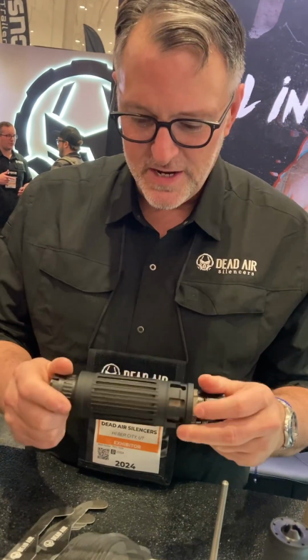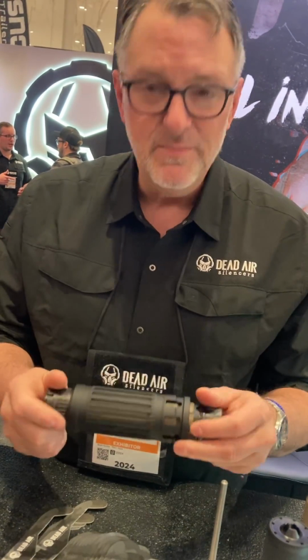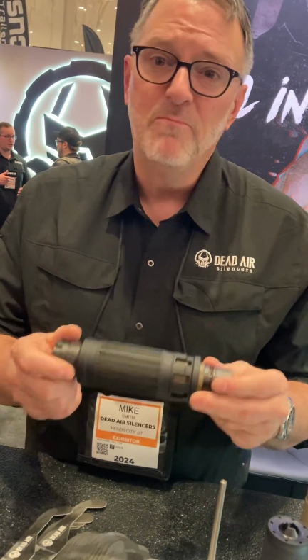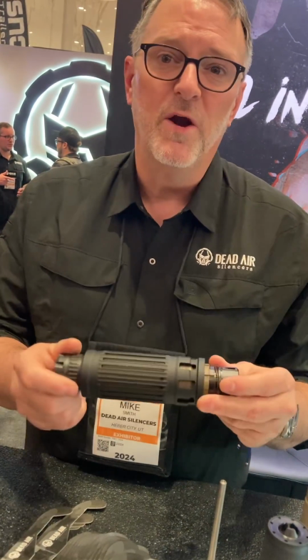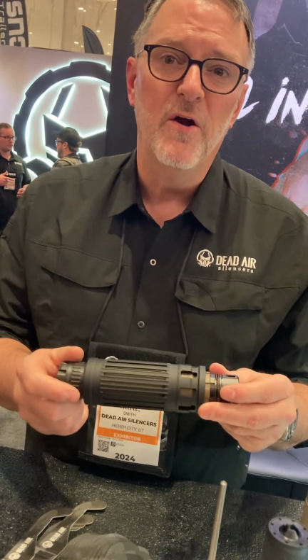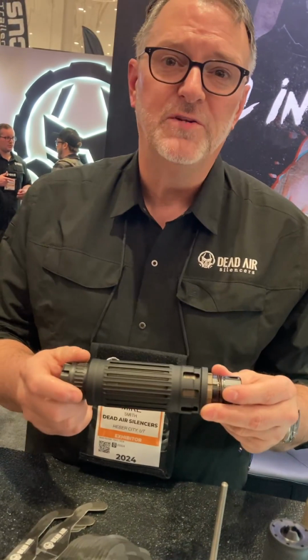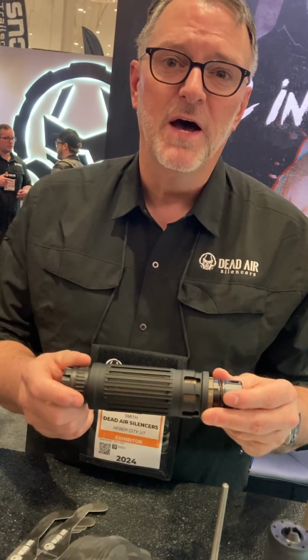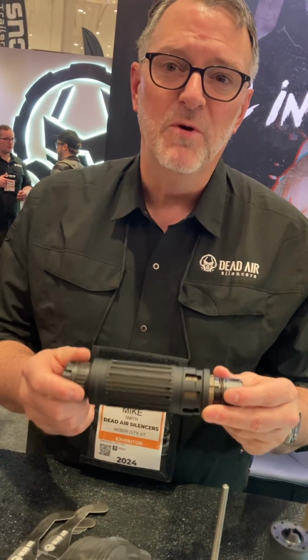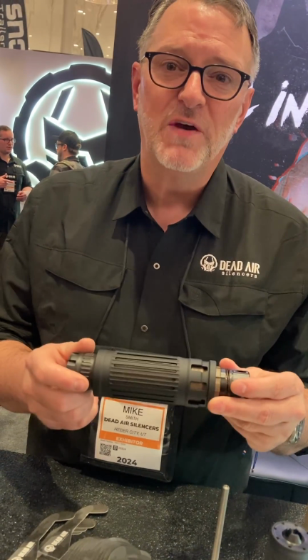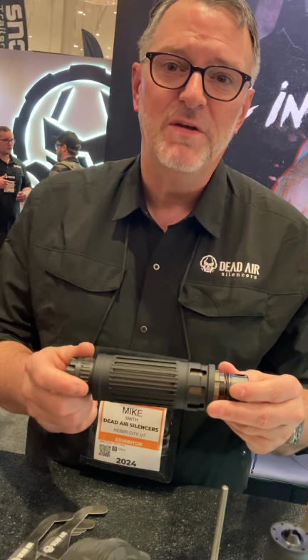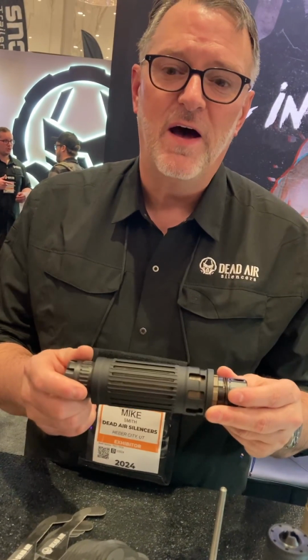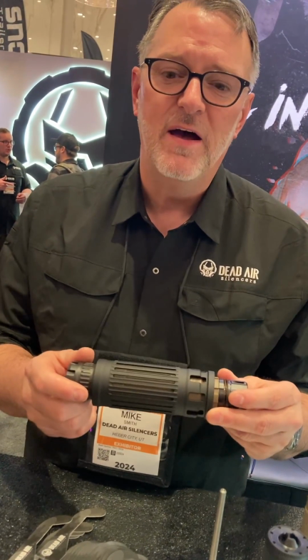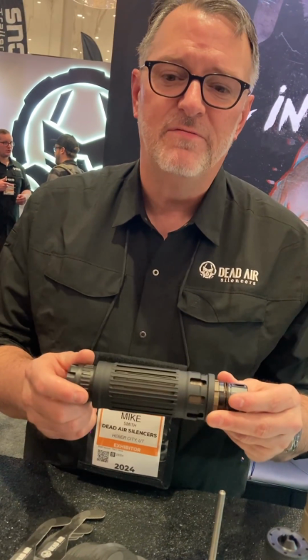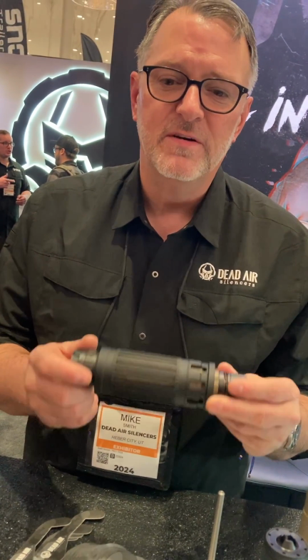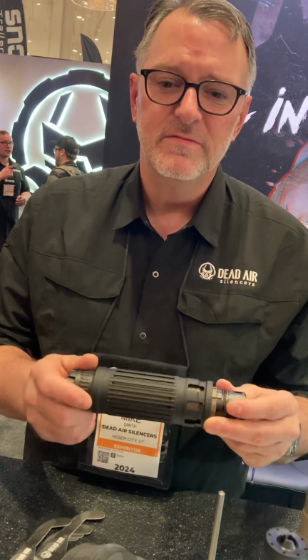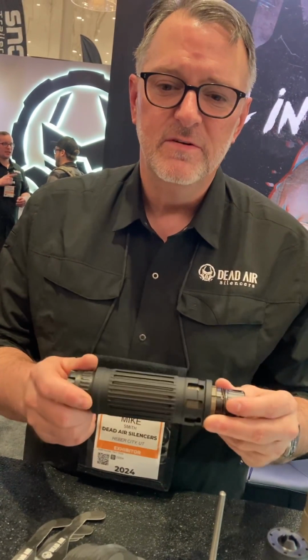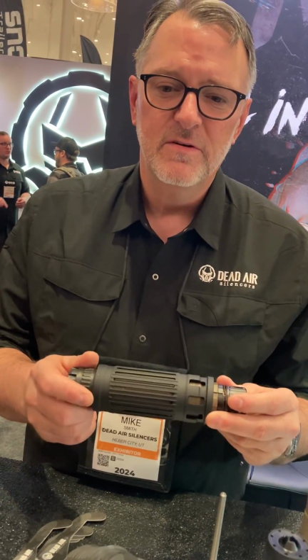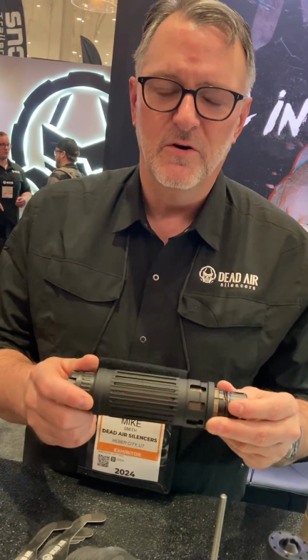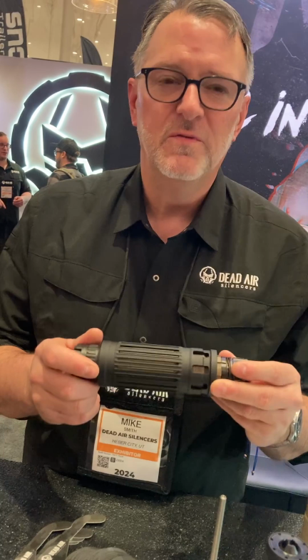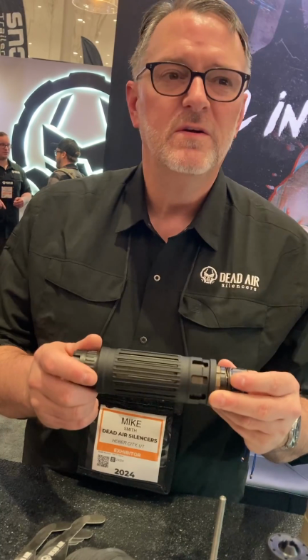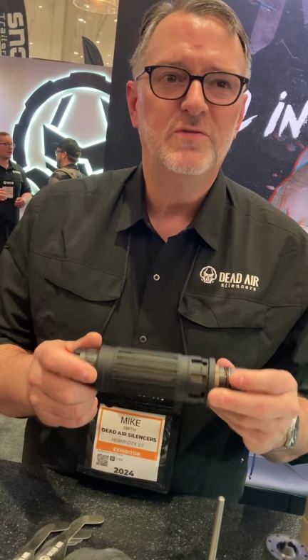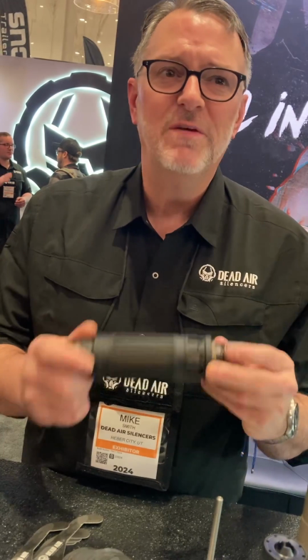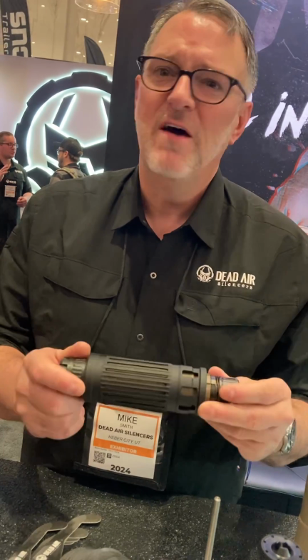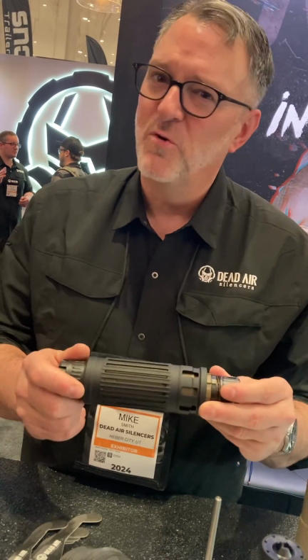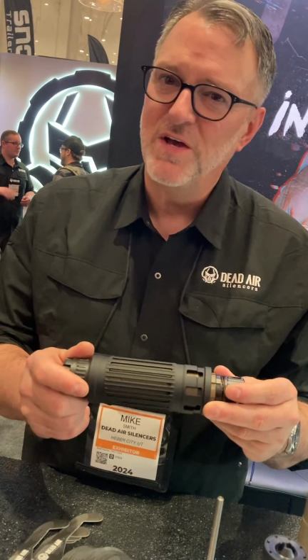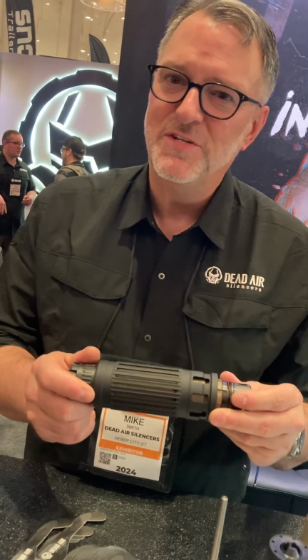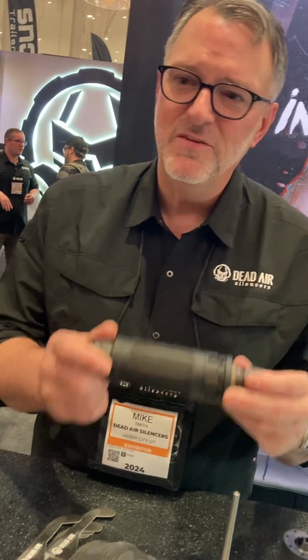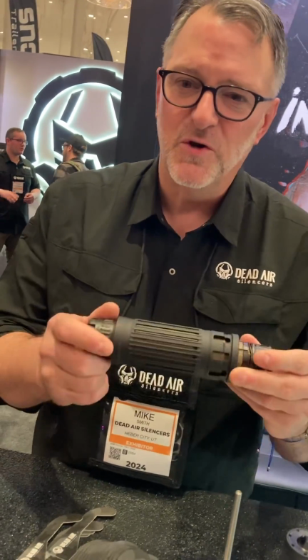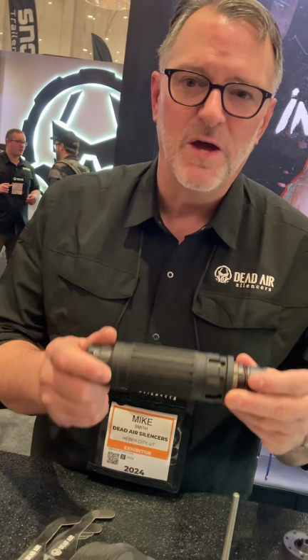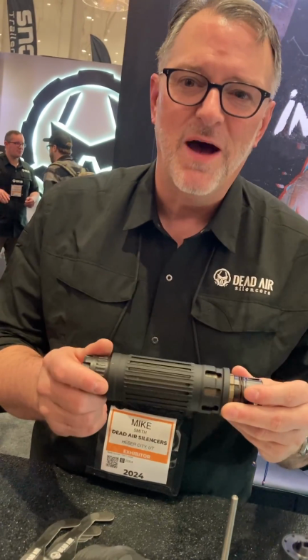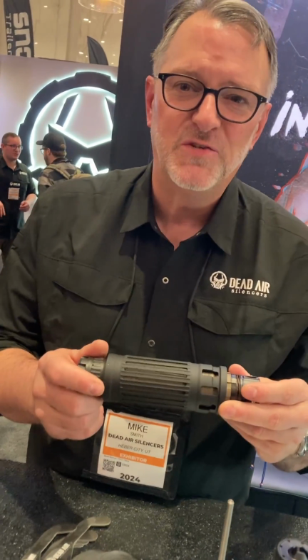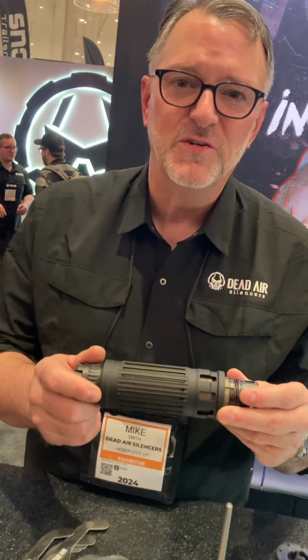We're here at booth 75-417, so come by and see us.